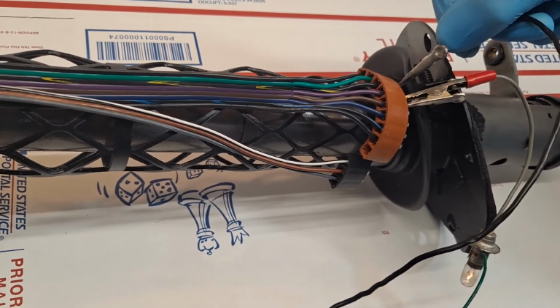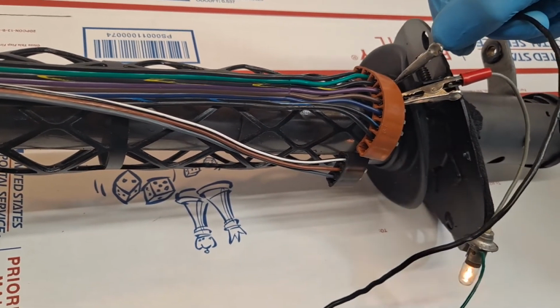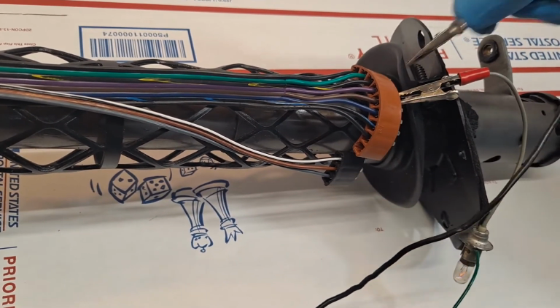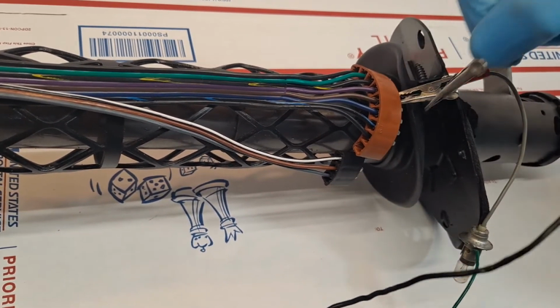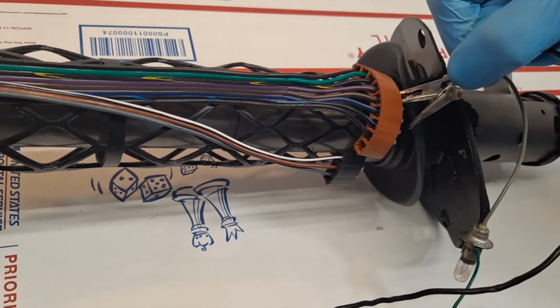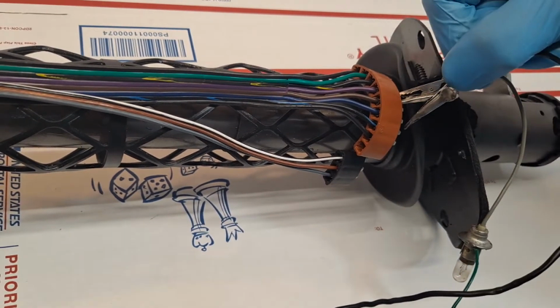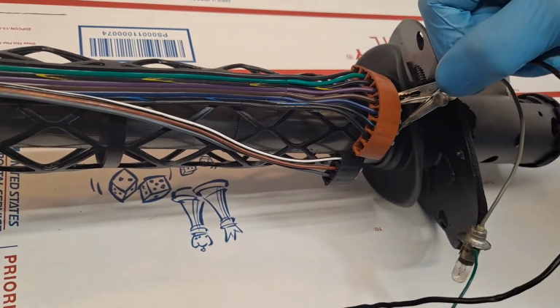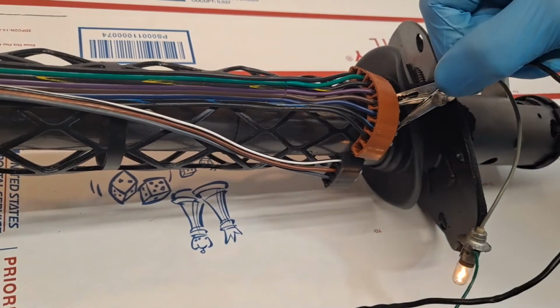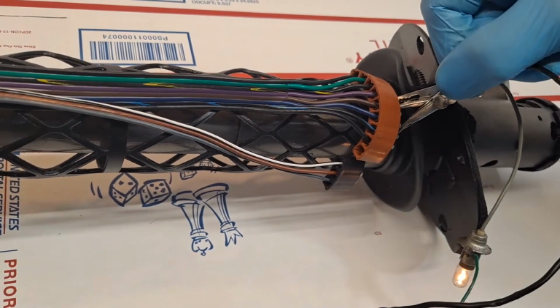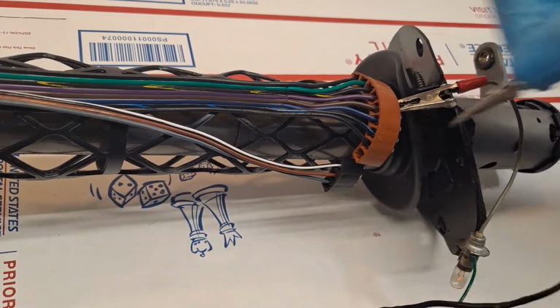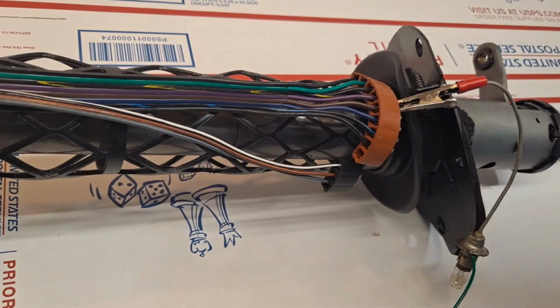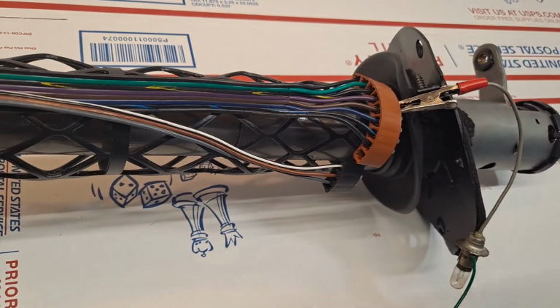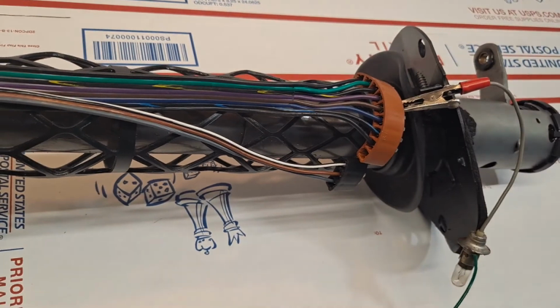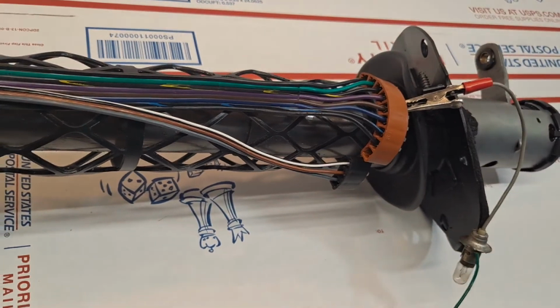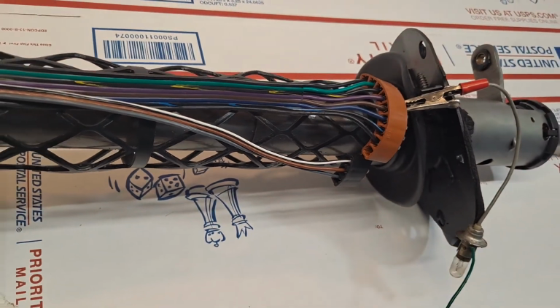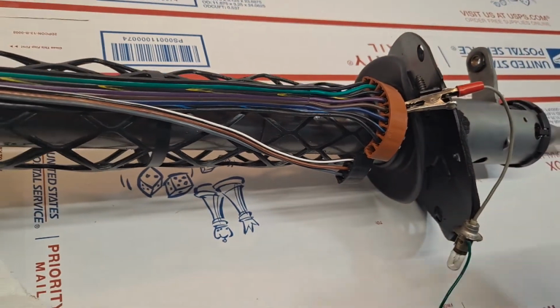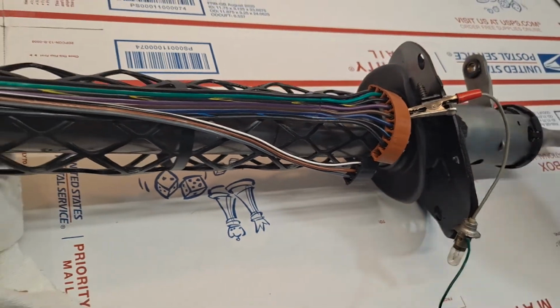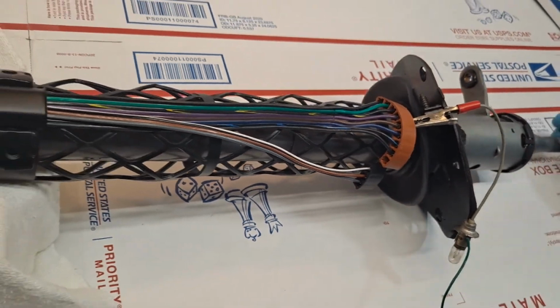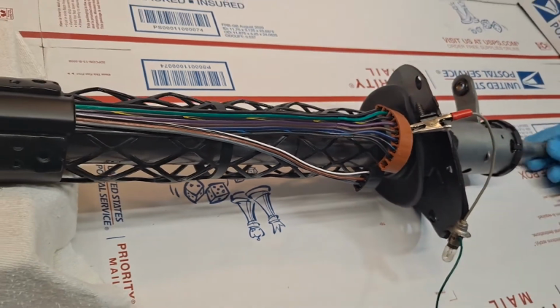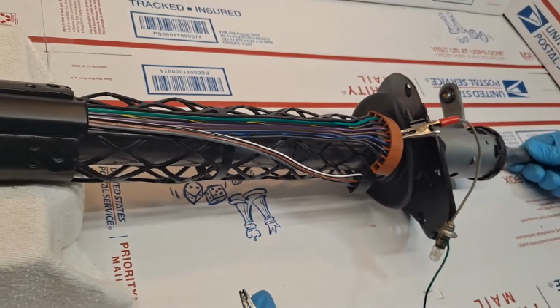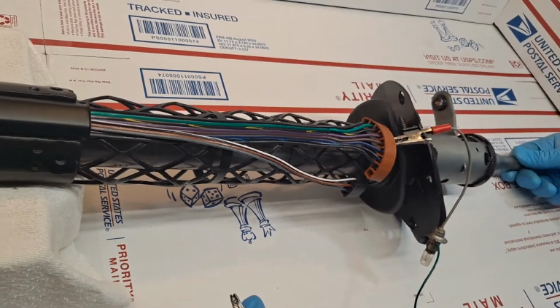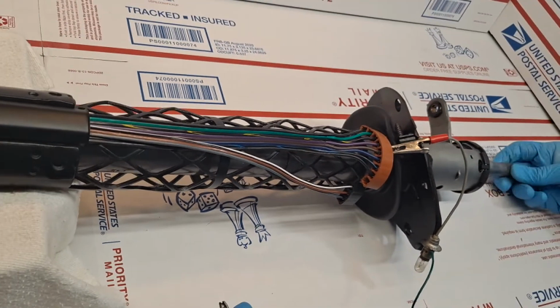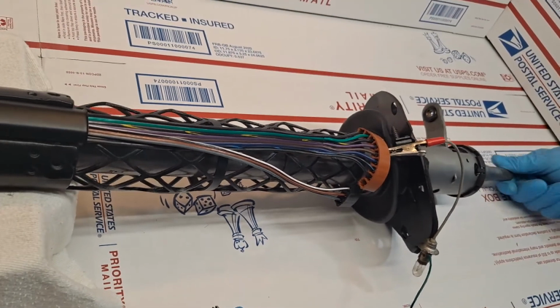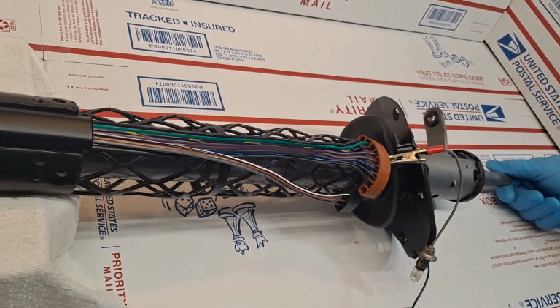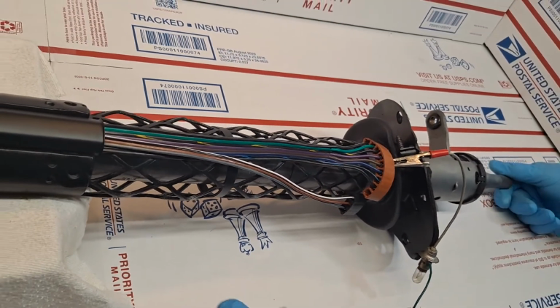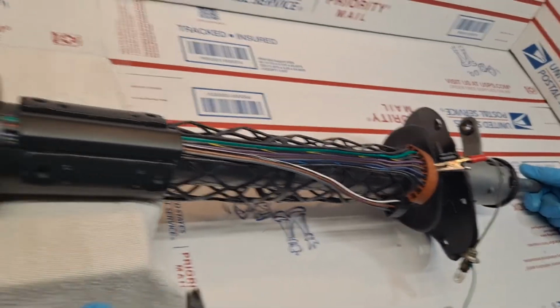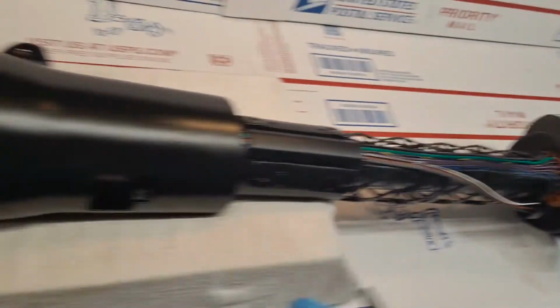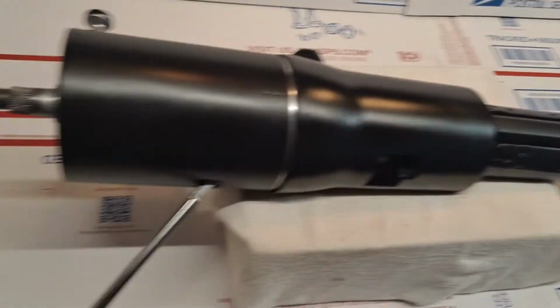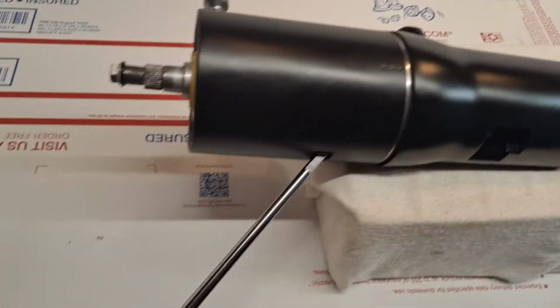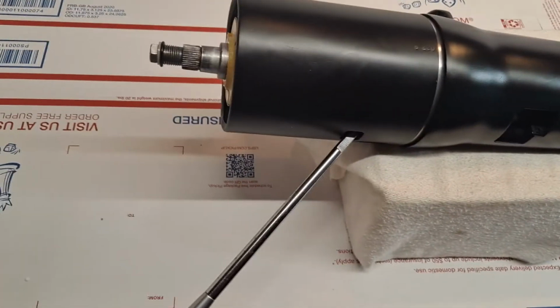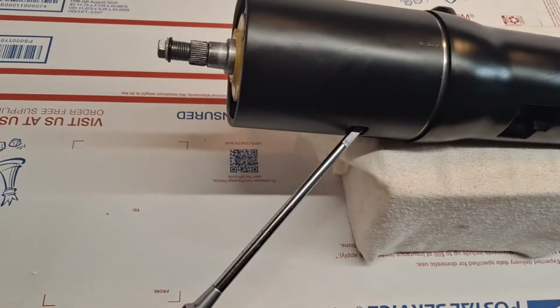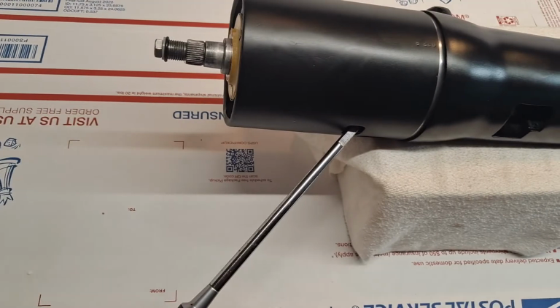So again, right-hand front, right-hand rear. We turn the spline and cancel out to neutral again.